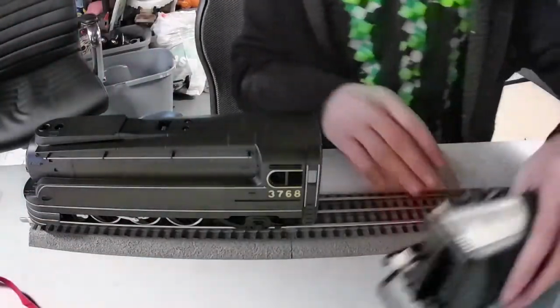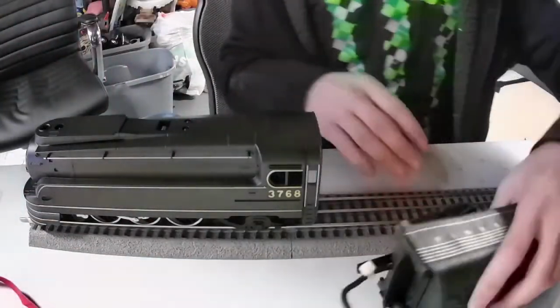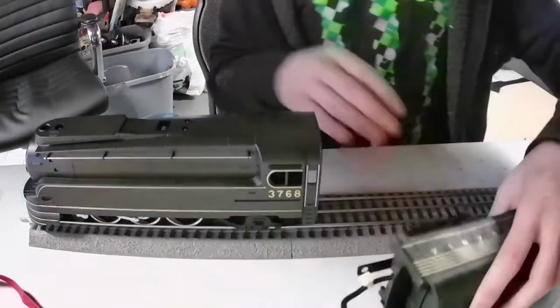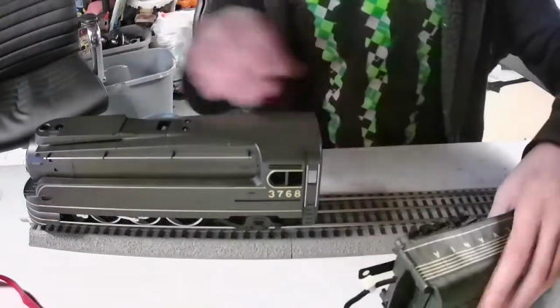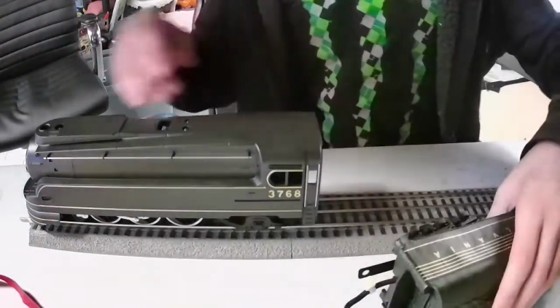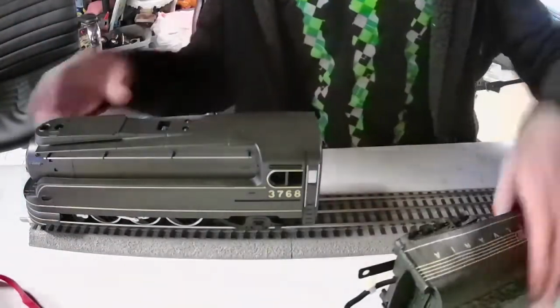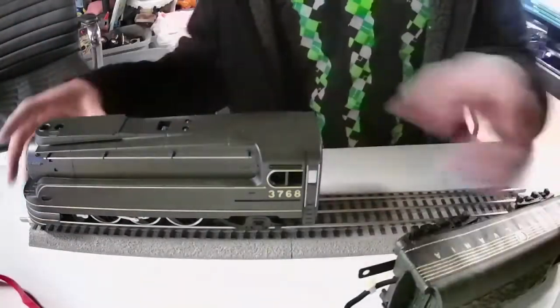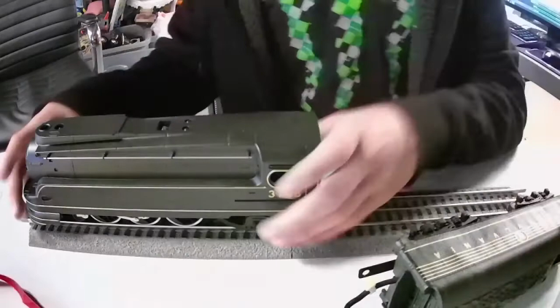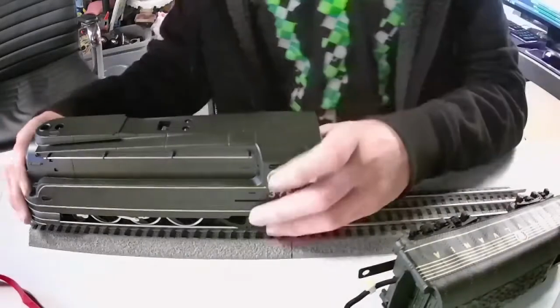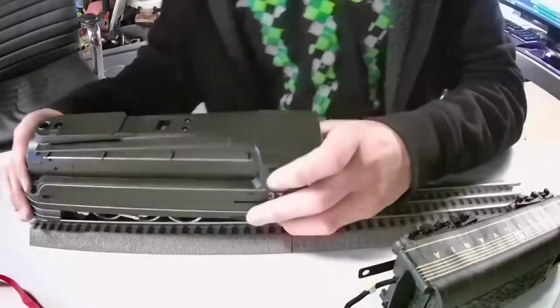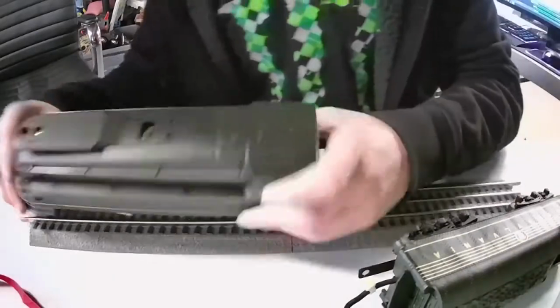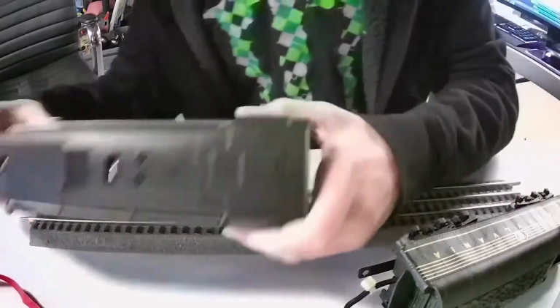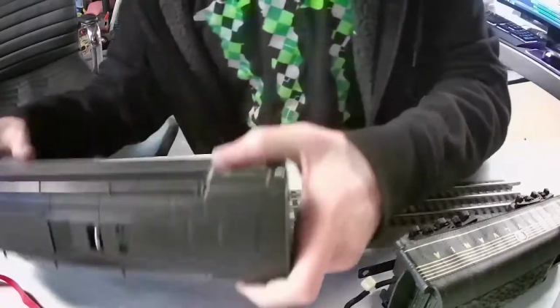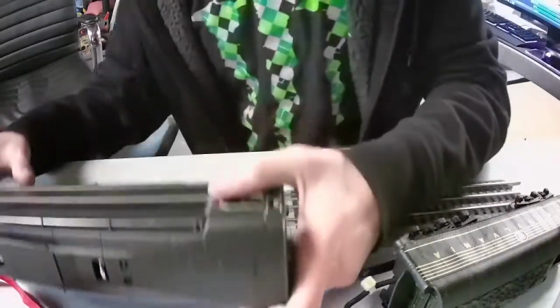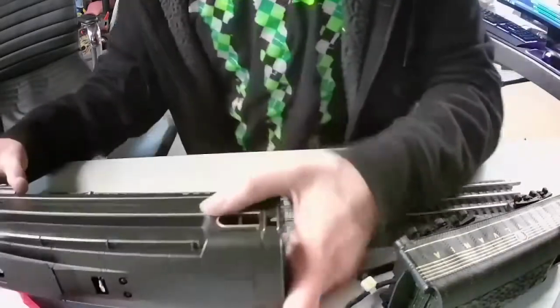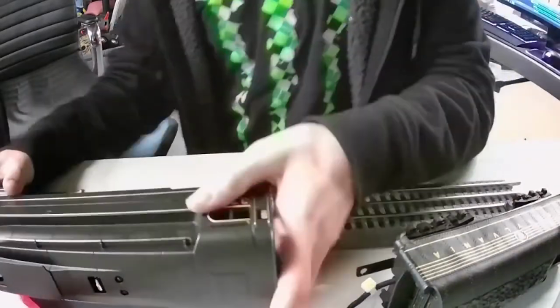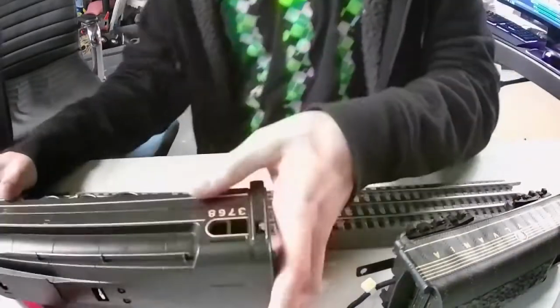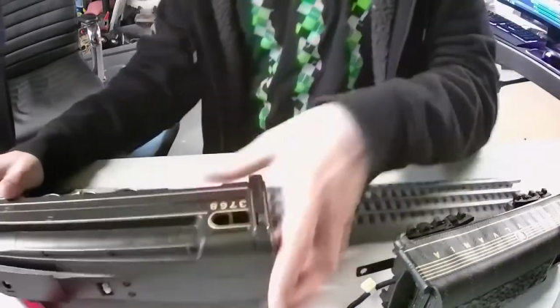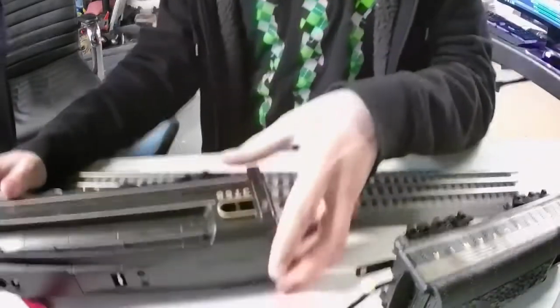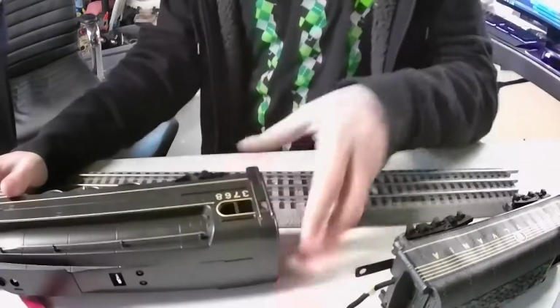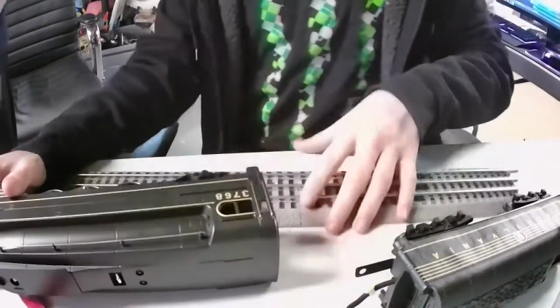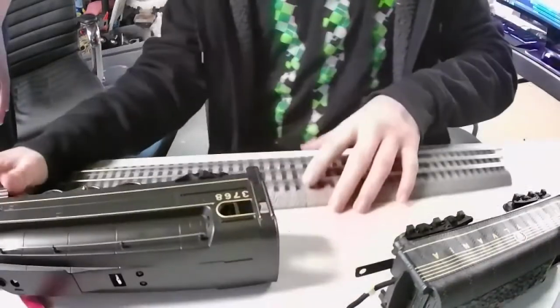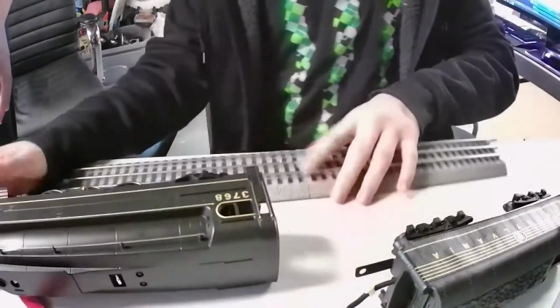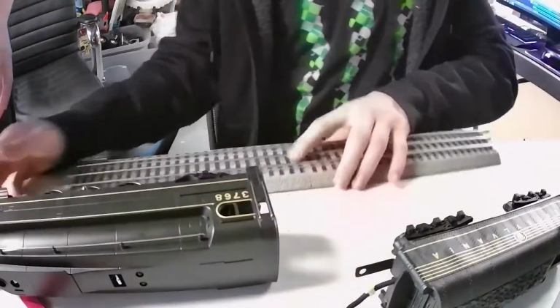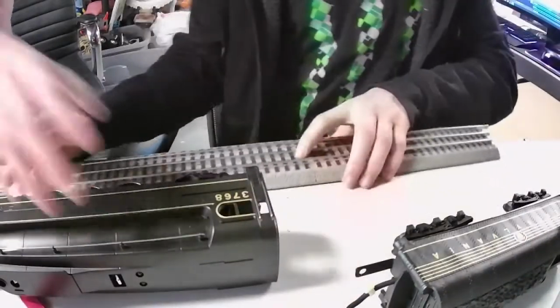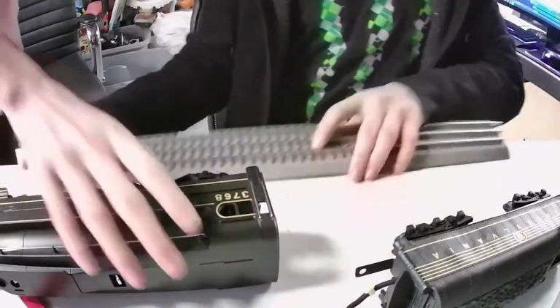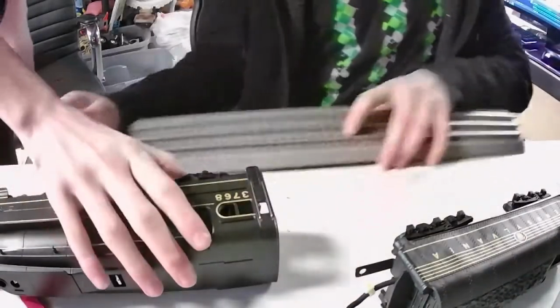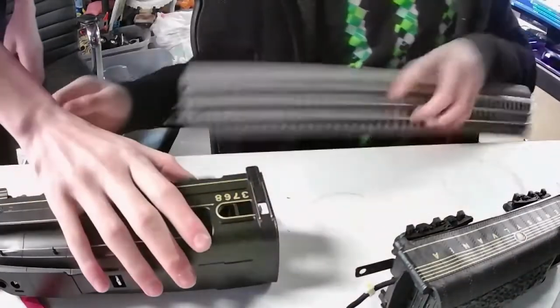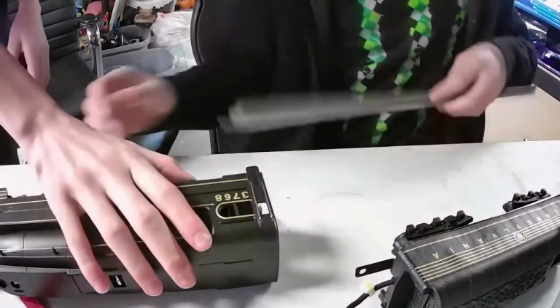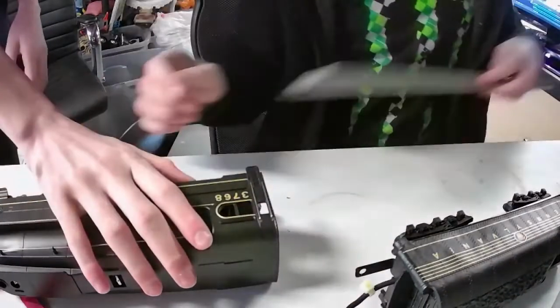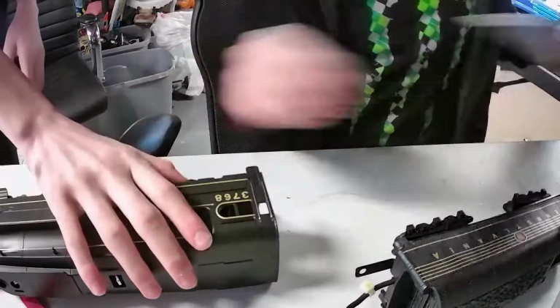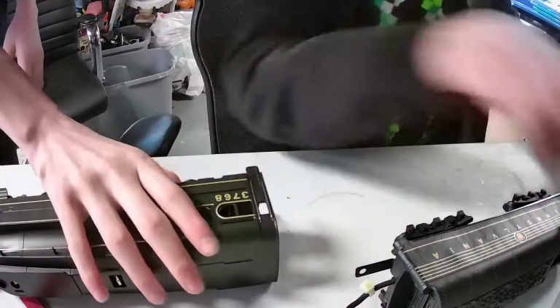Let's show the repackaging process too, in case somebody has one of these and wants to know a good way to repackage it.